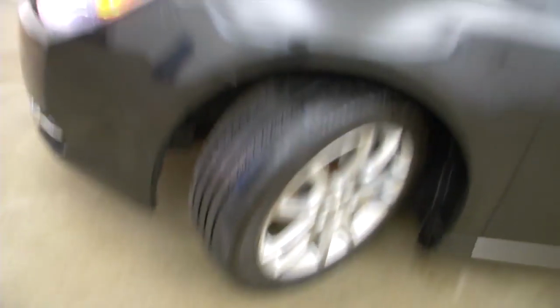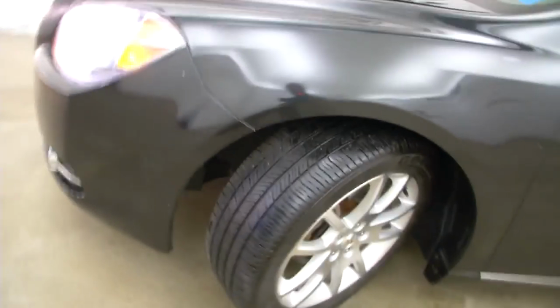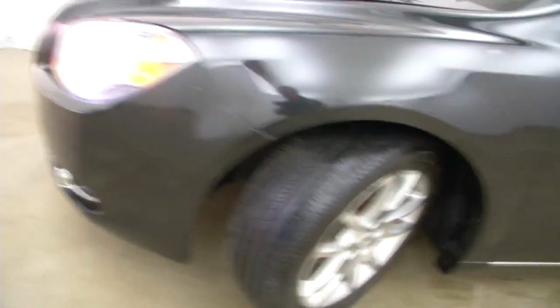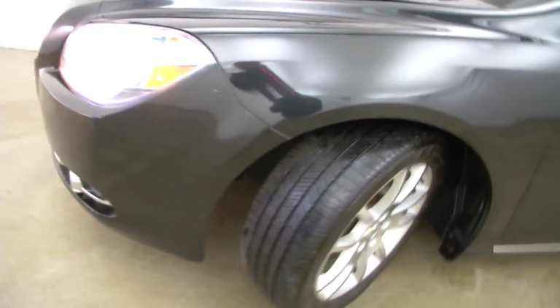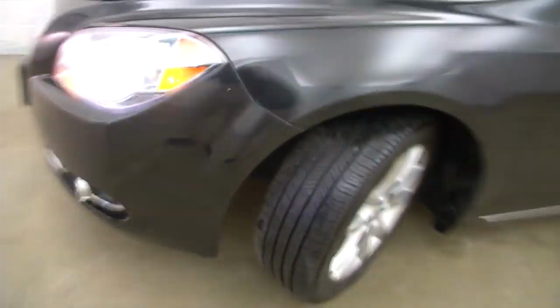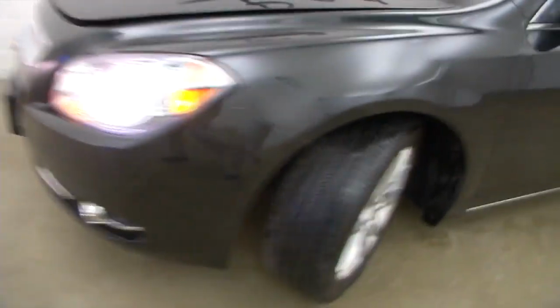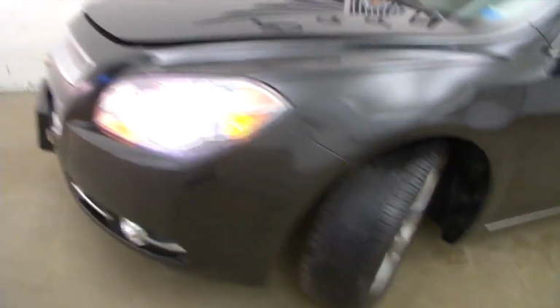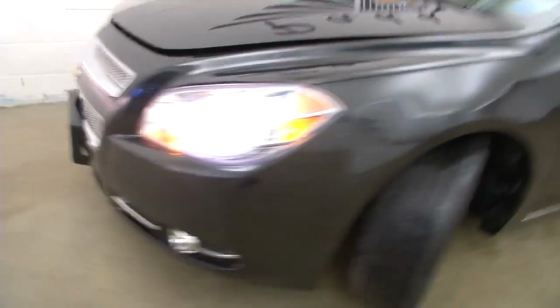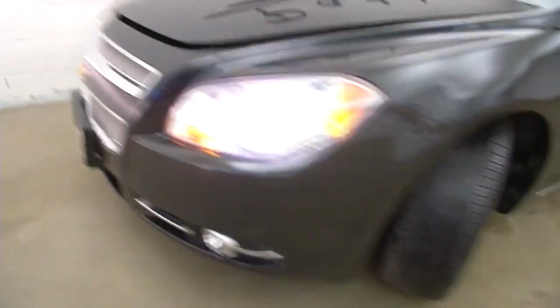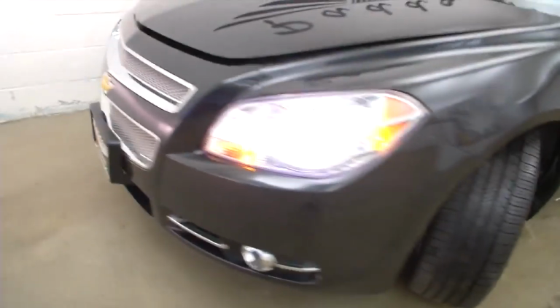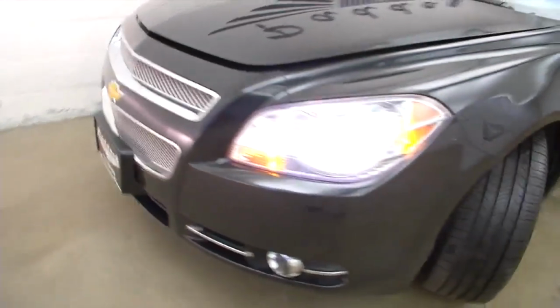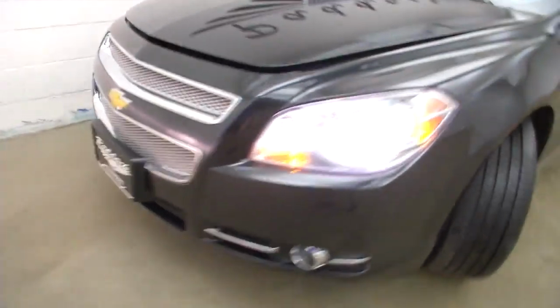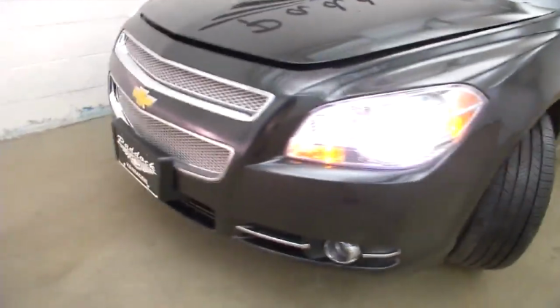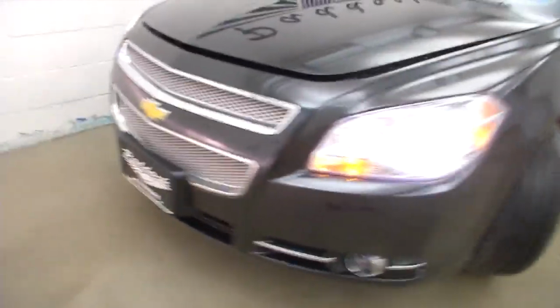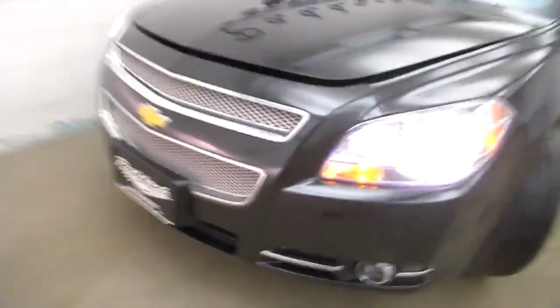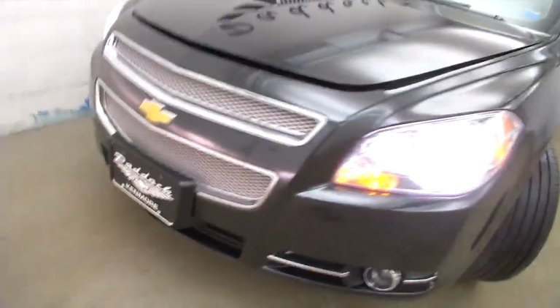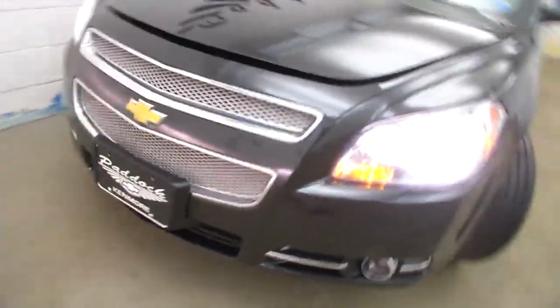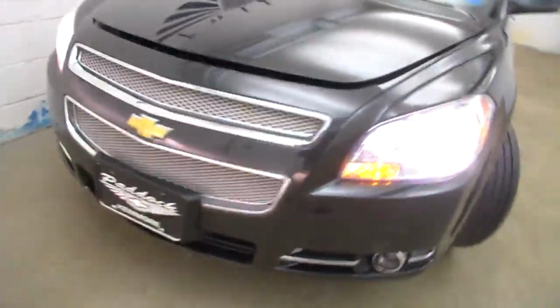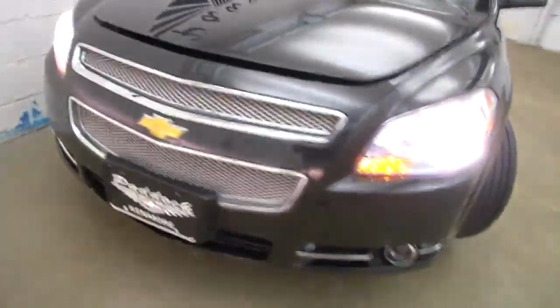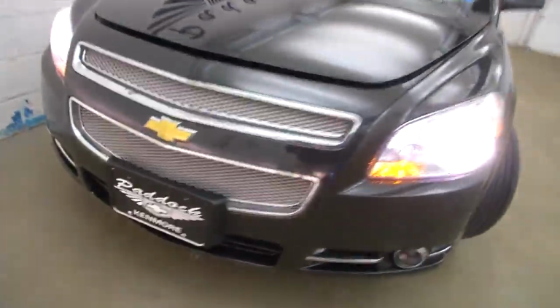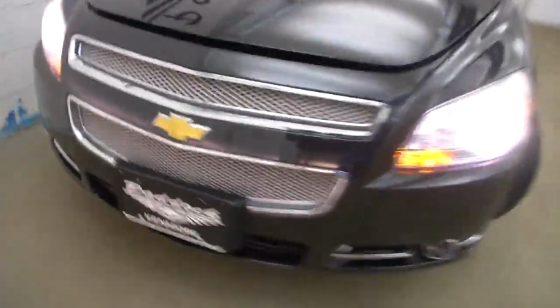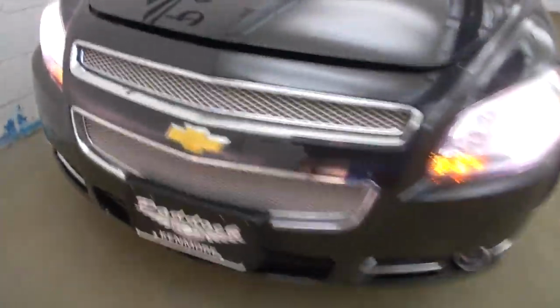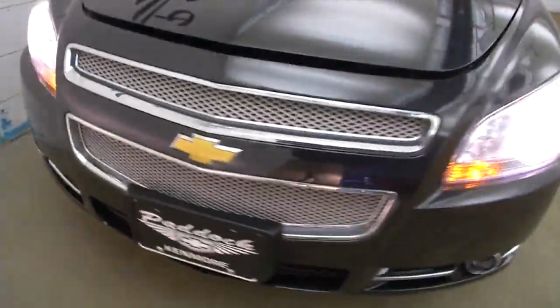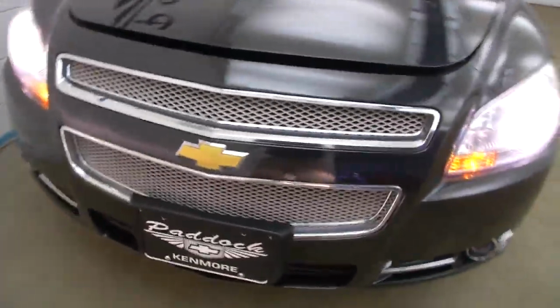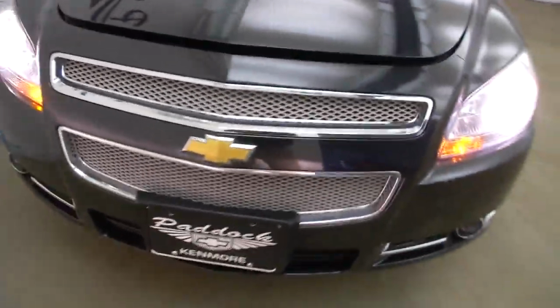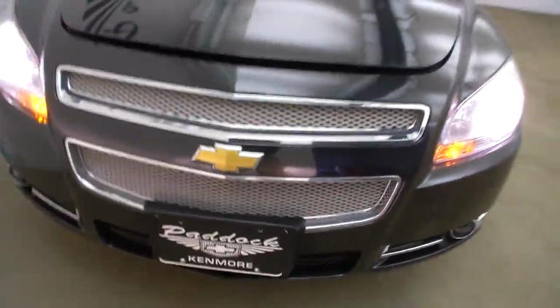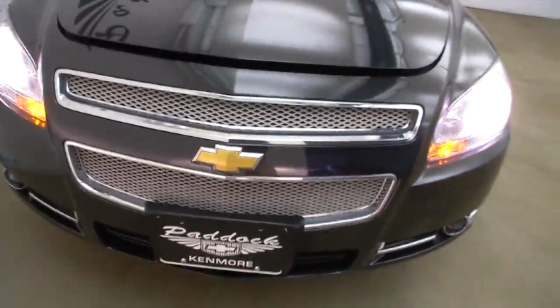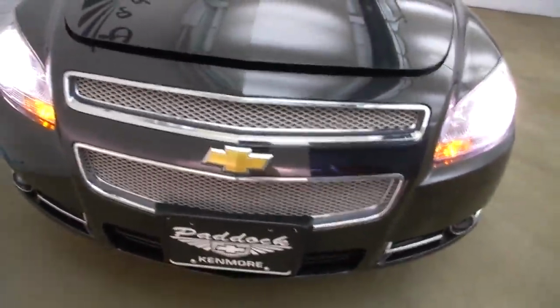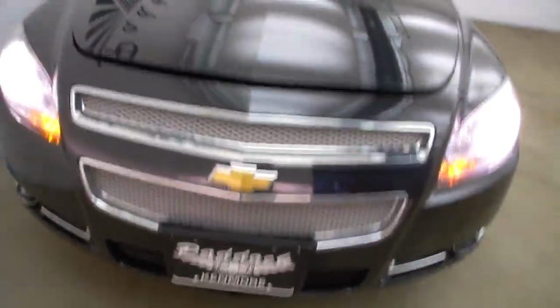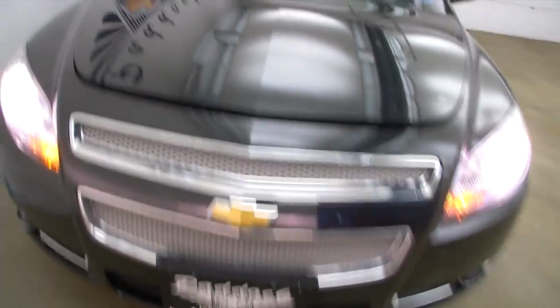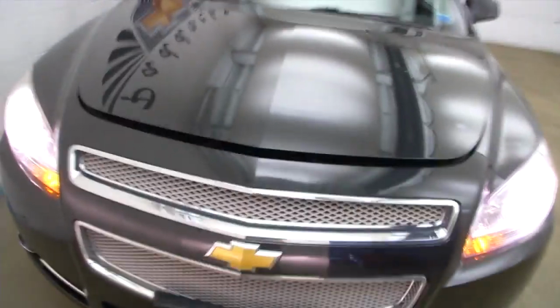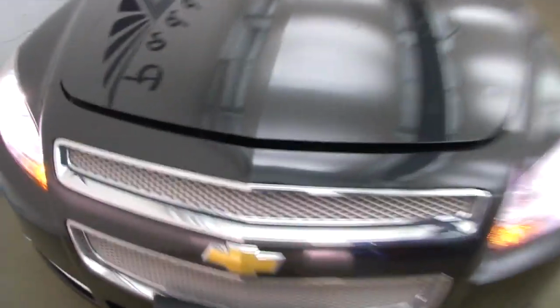Aluminum alloy wheels with plenty of tread left on the tires. Coming around front — exterior paint is in really good condition.